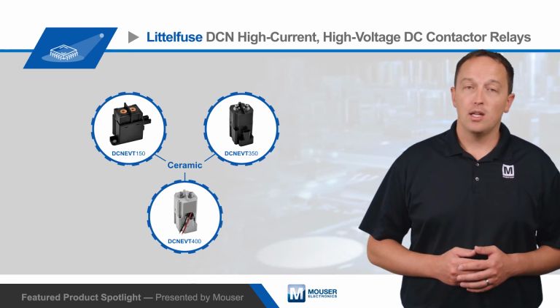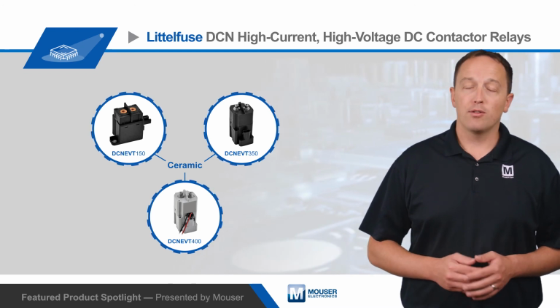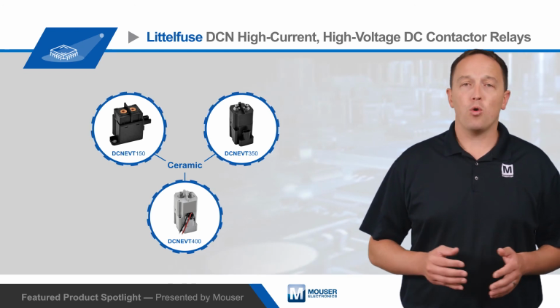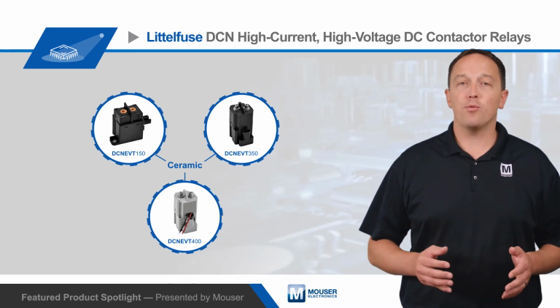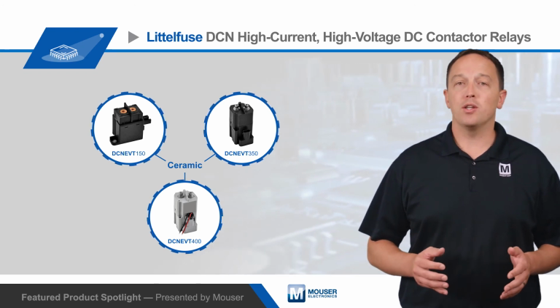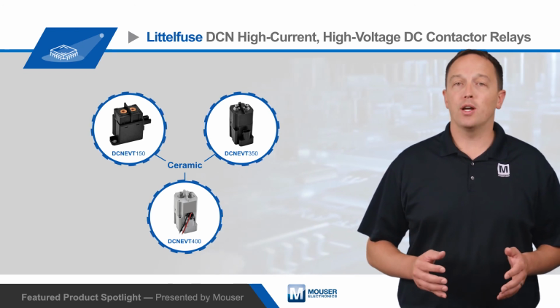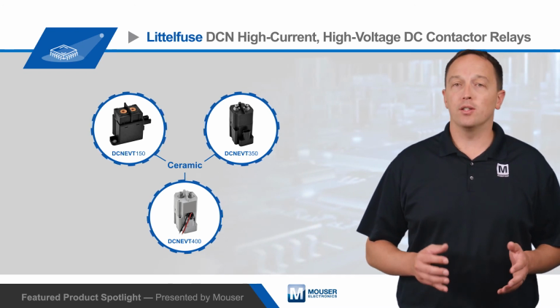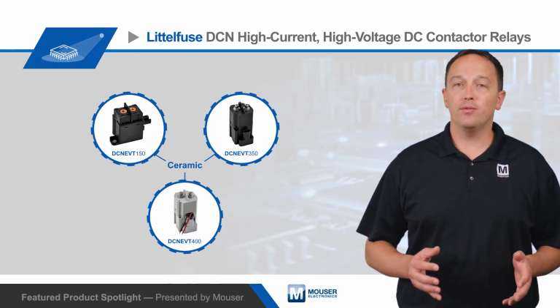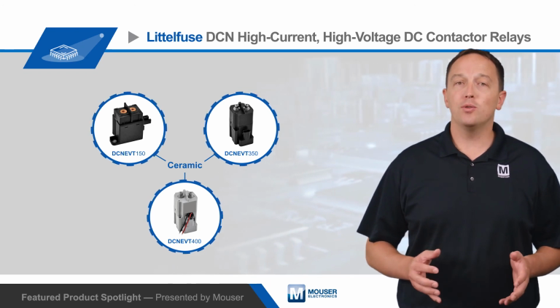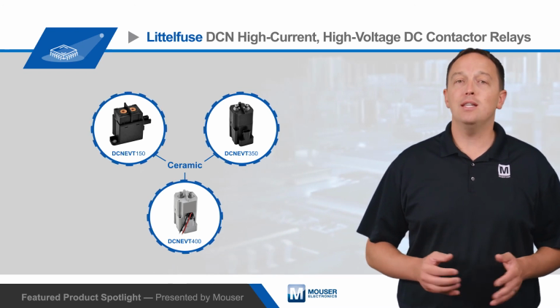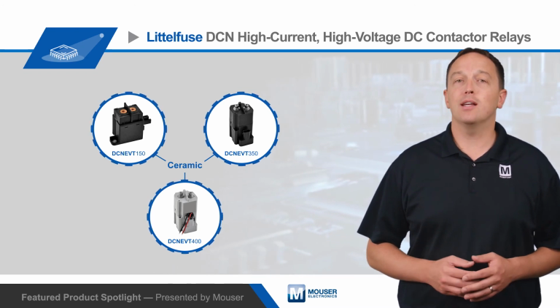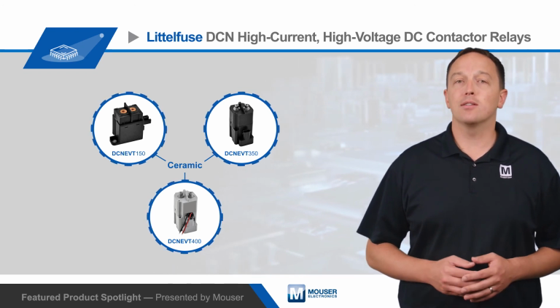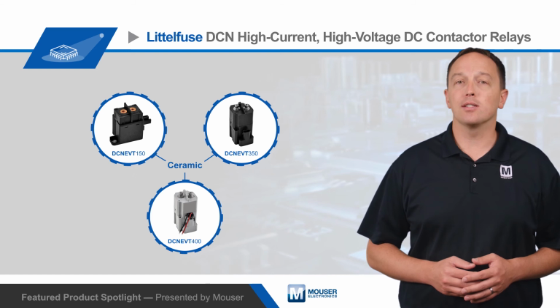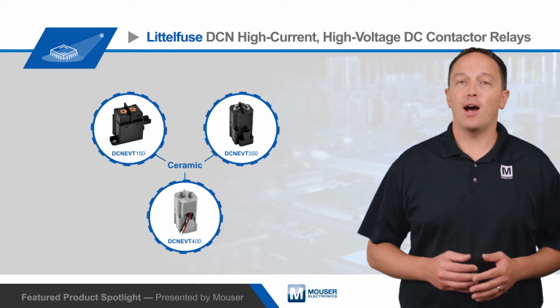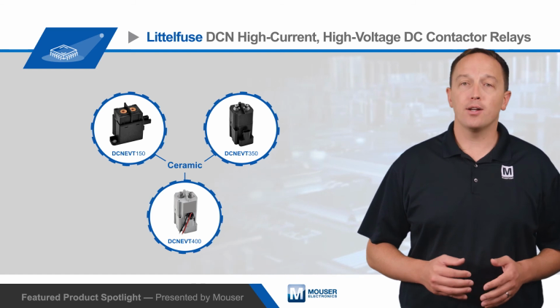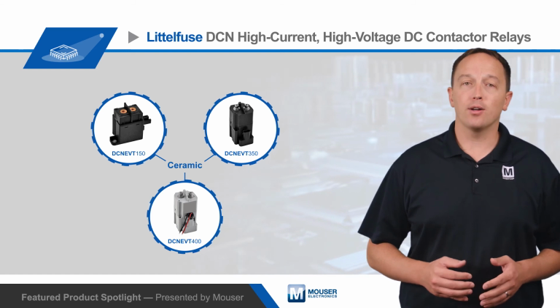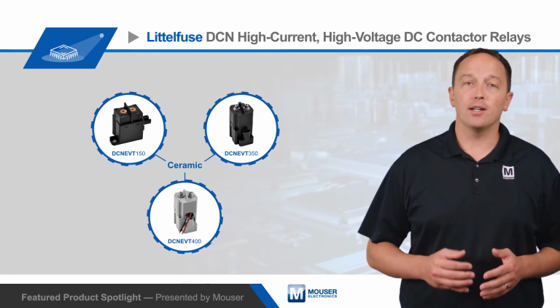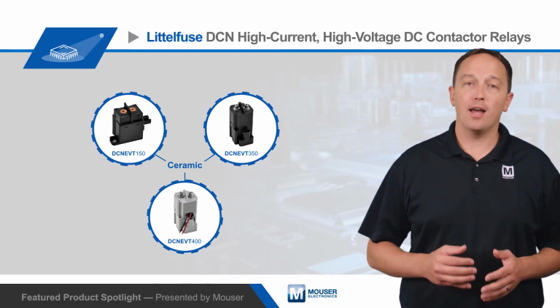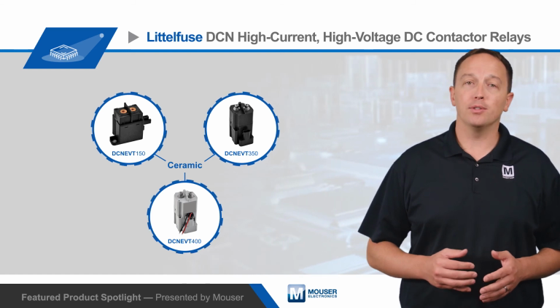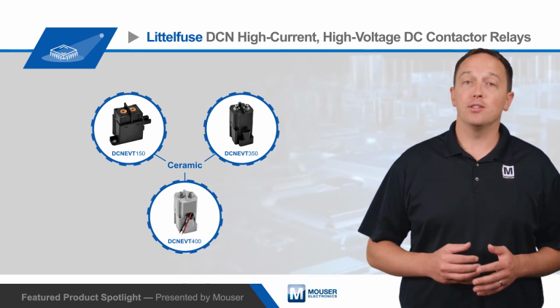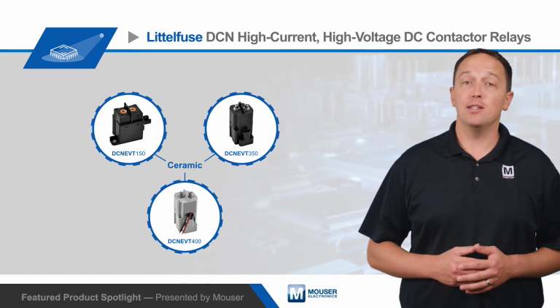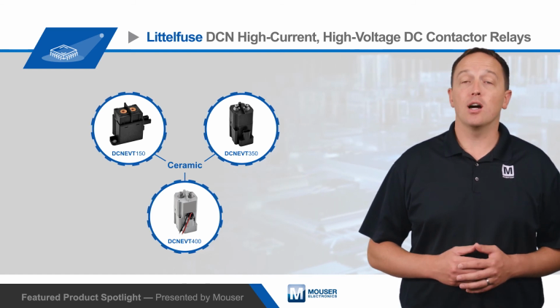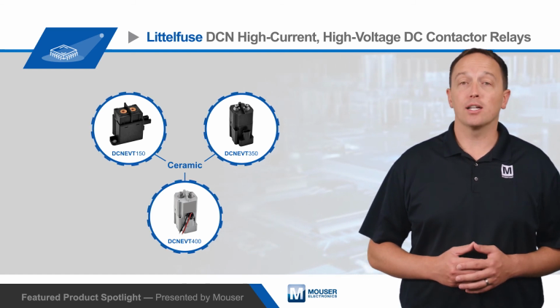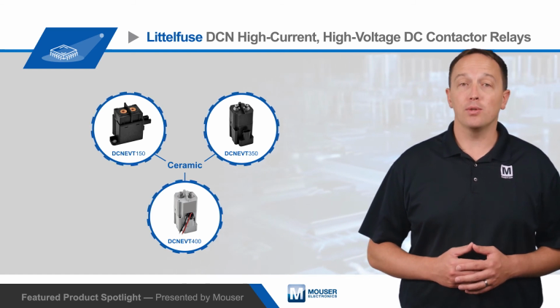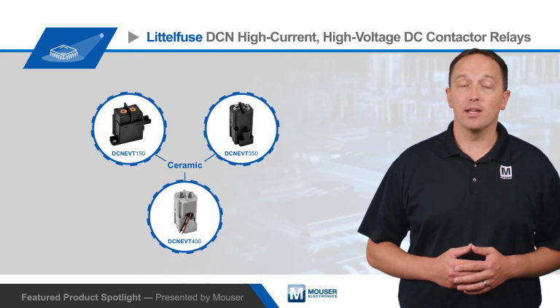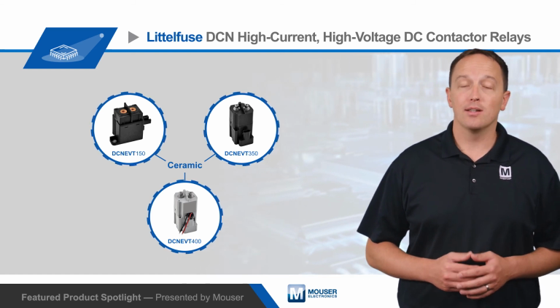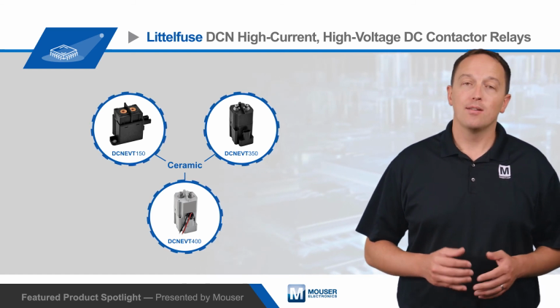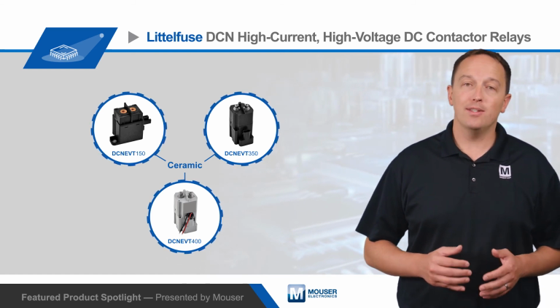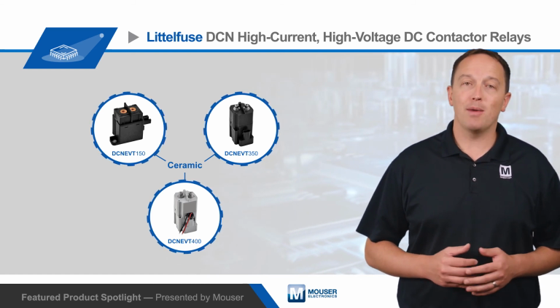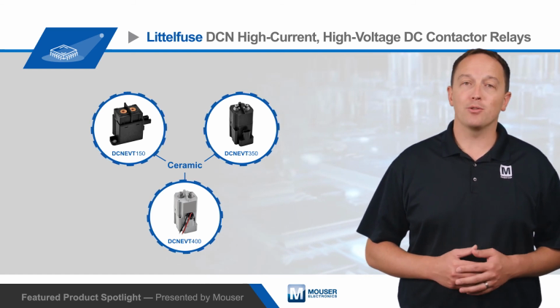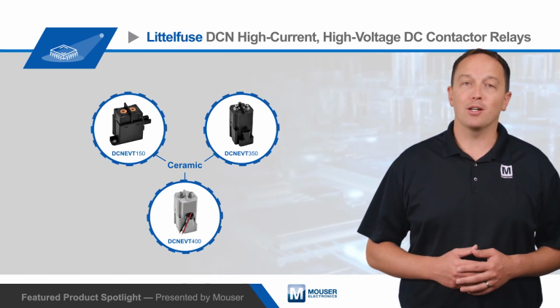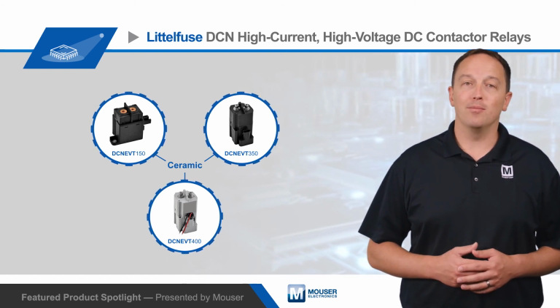For more information on the Littelfuse DCN series of high-current and high-voltage DC contactor relays, visit mouser.com.